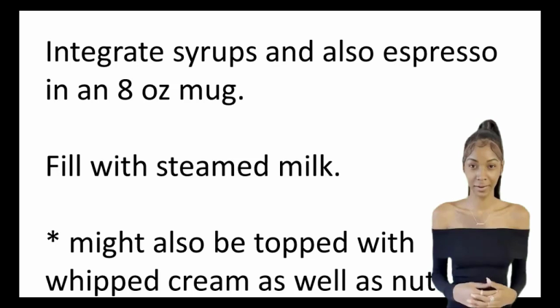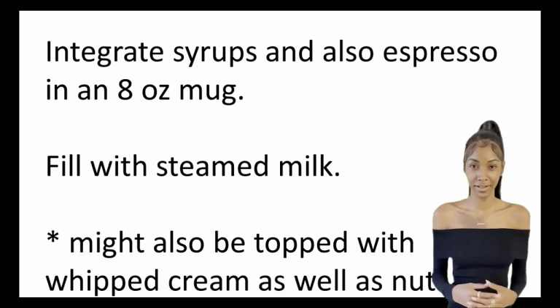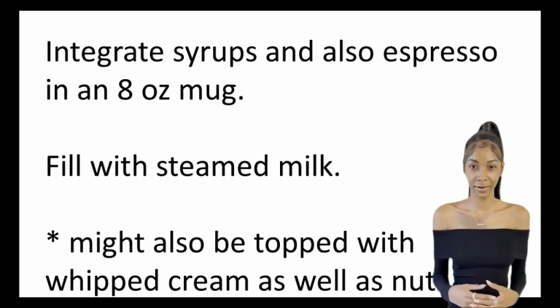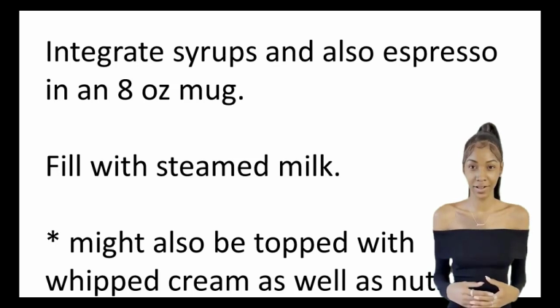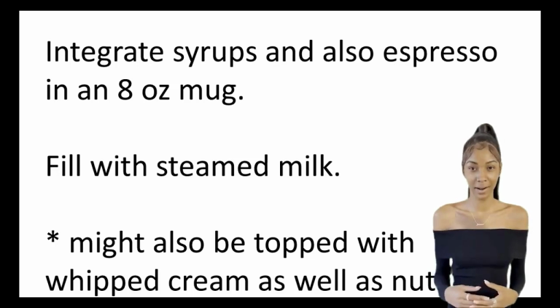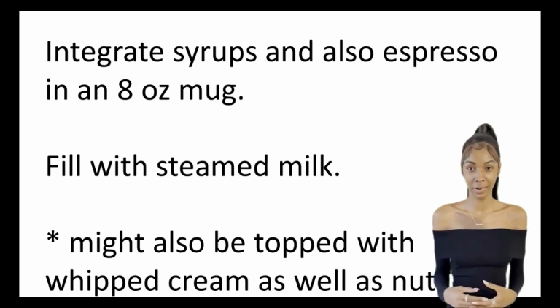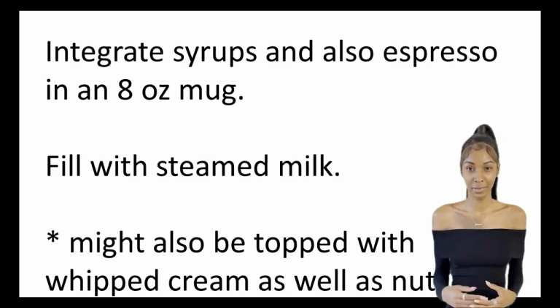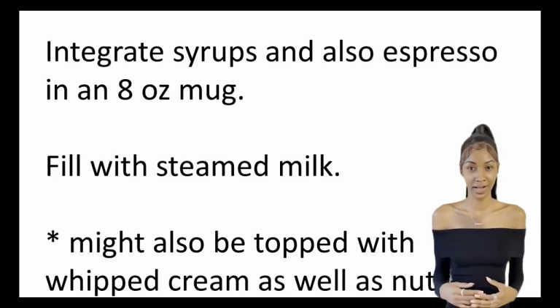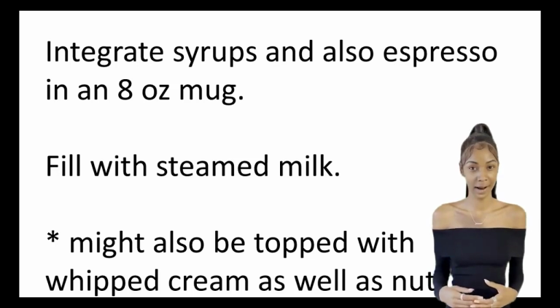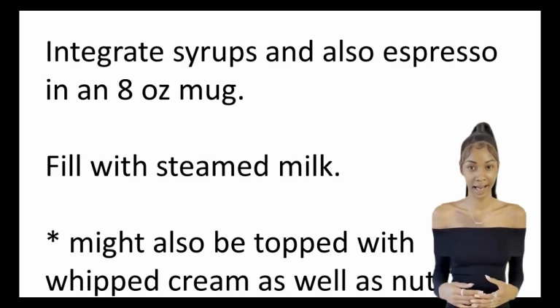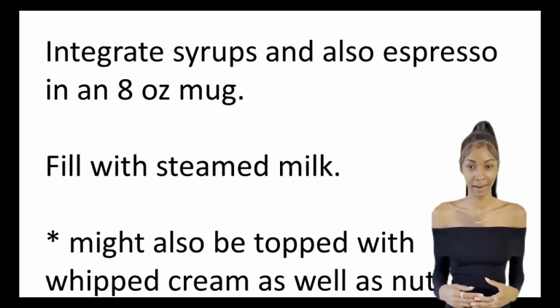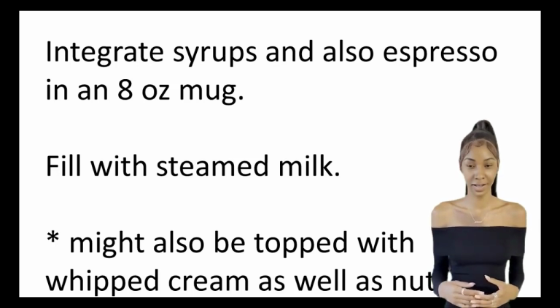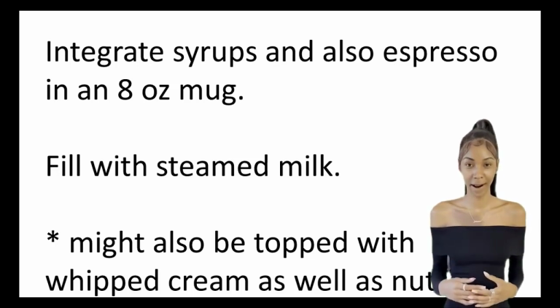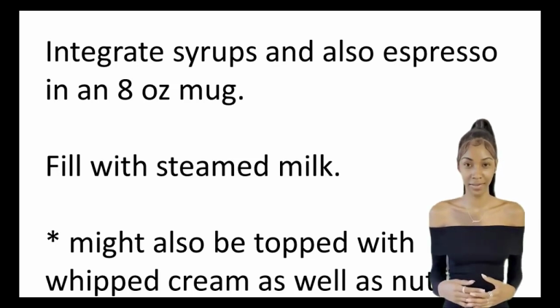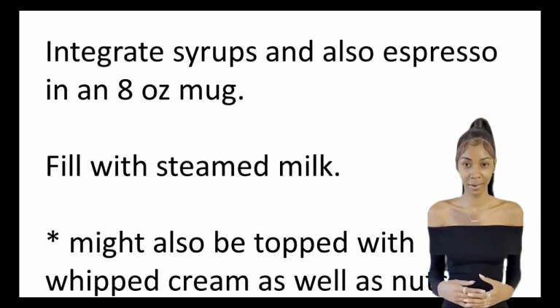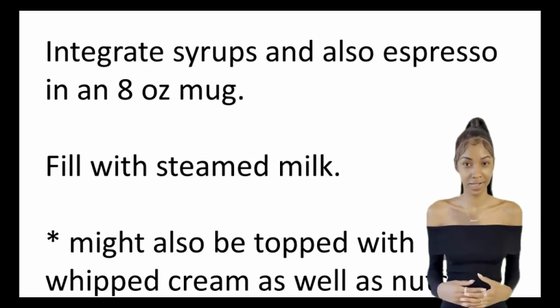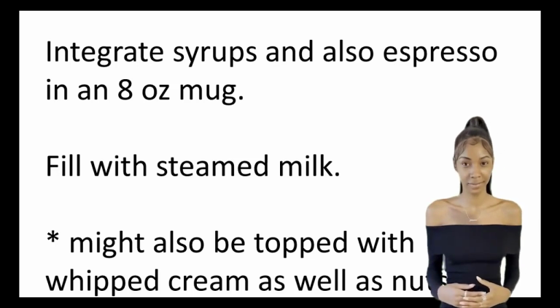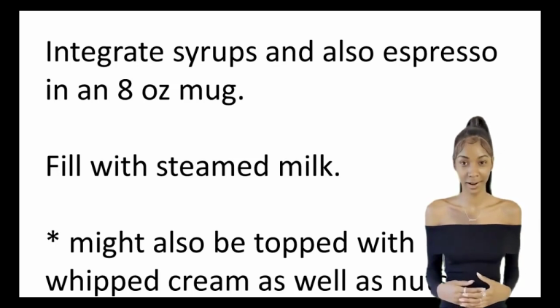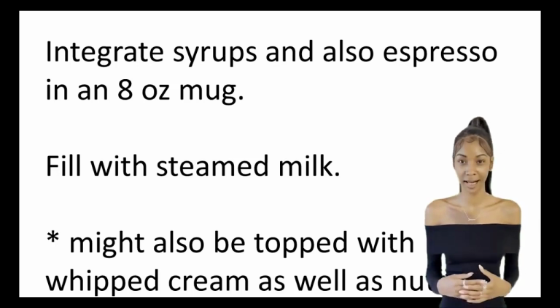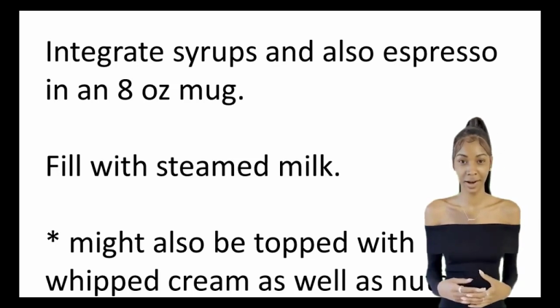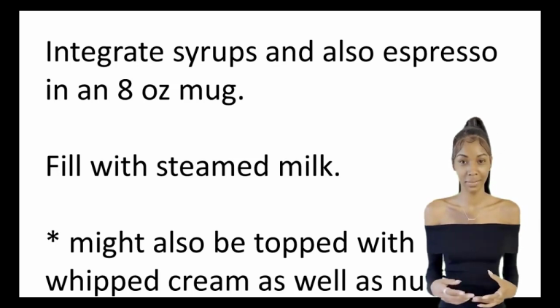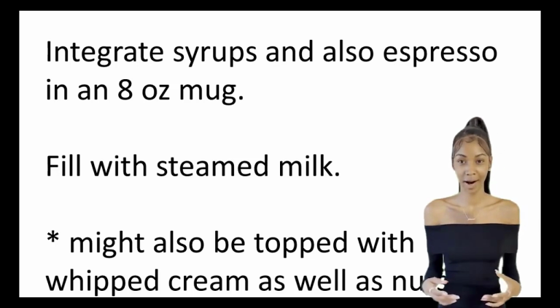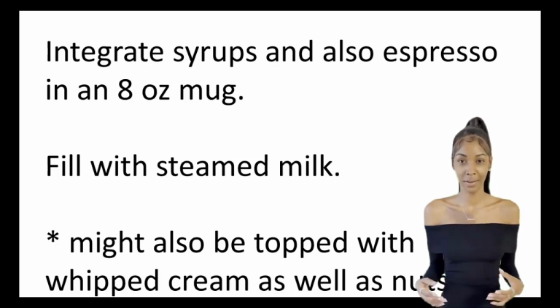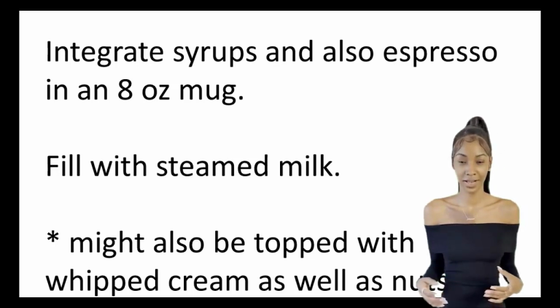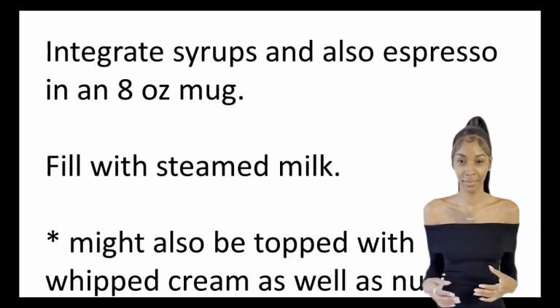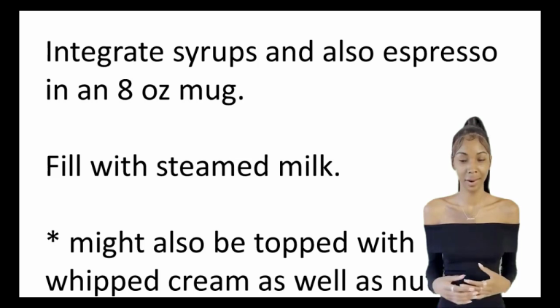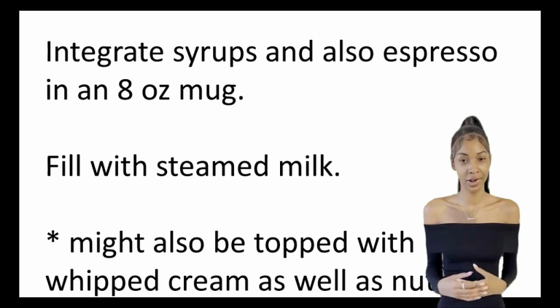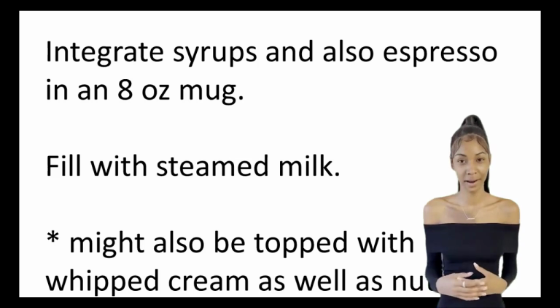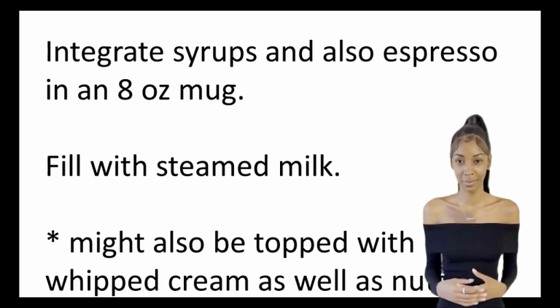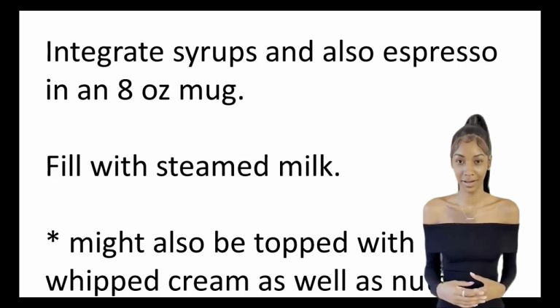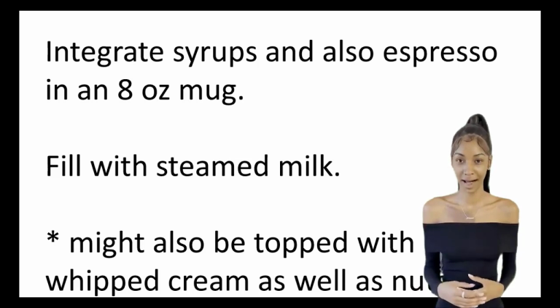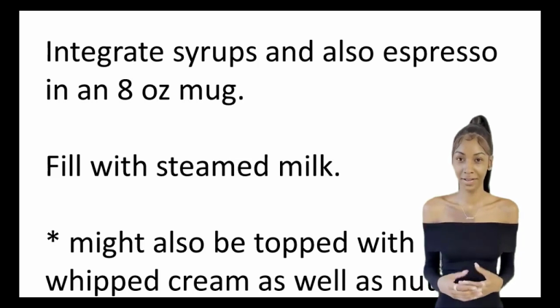Integrate syrups and espresso in an 8-ounce mug, fill with steamed milk. May also be topped with whipped cream as well as nuts.